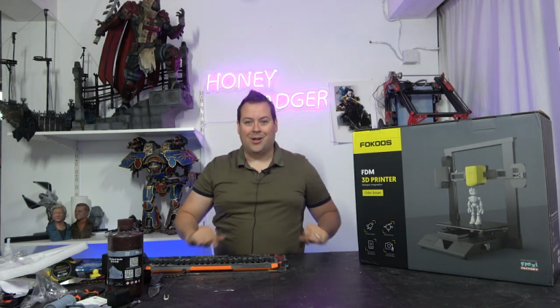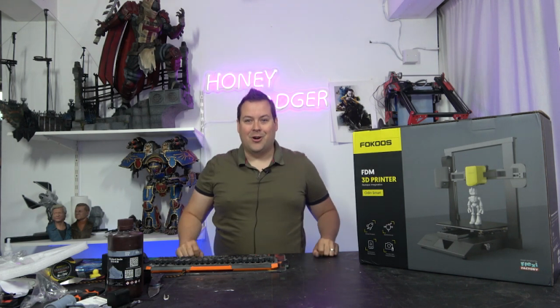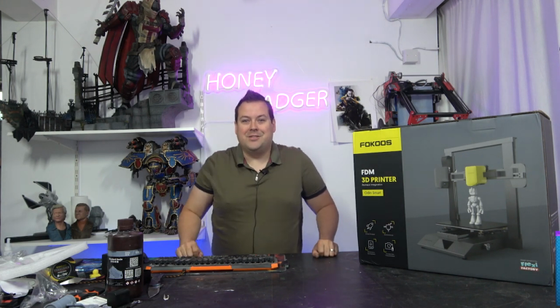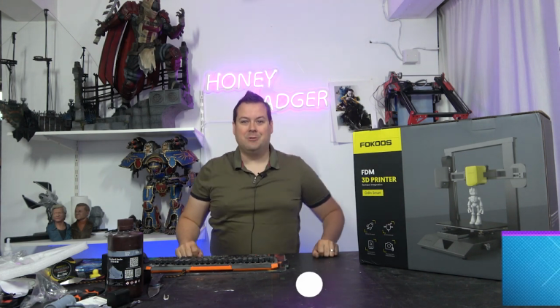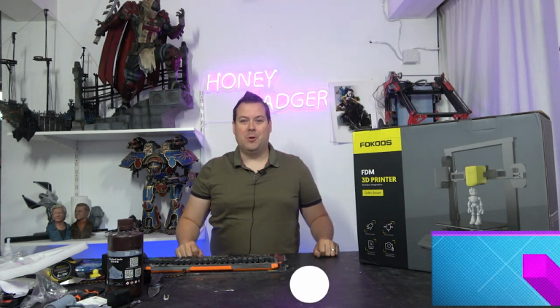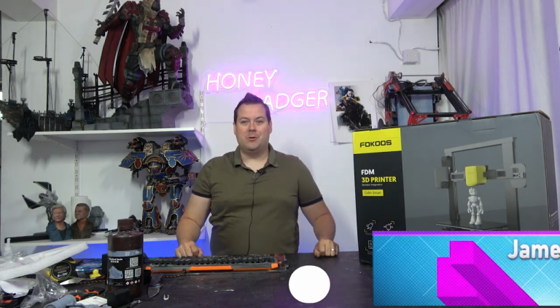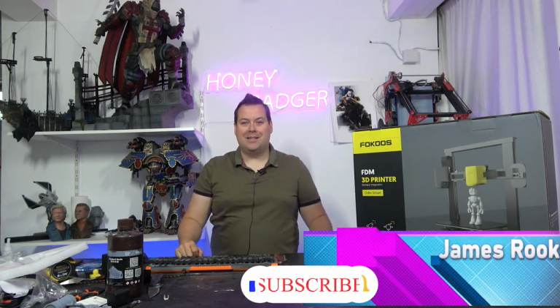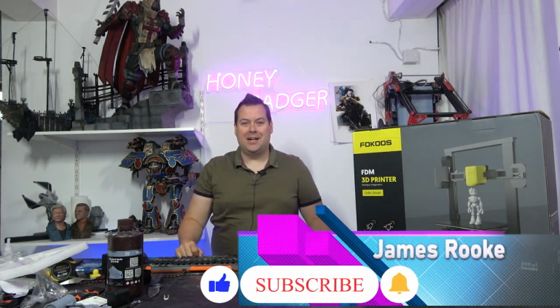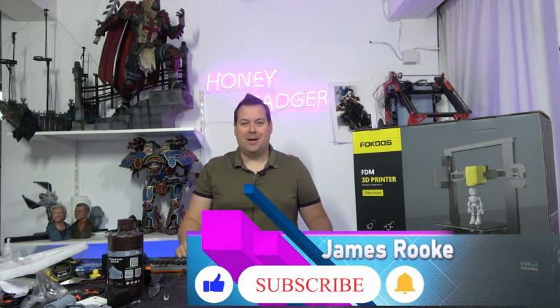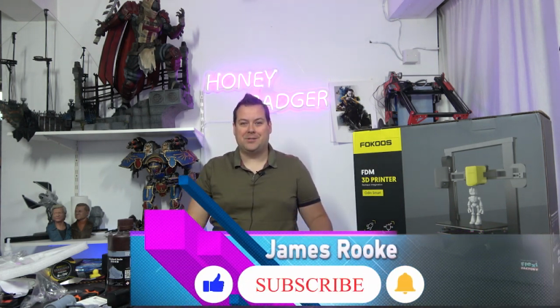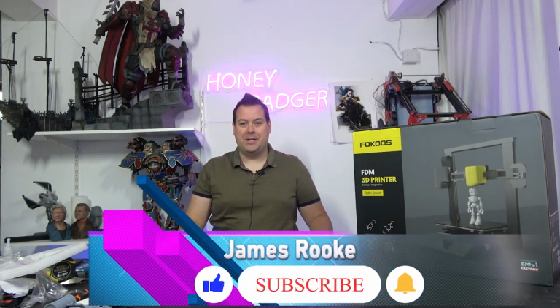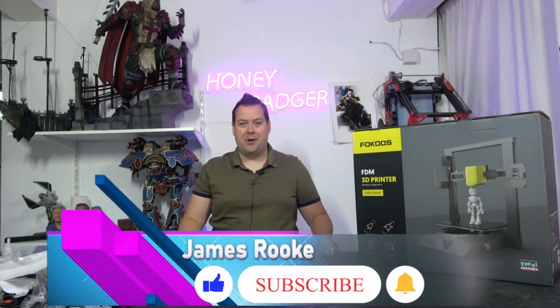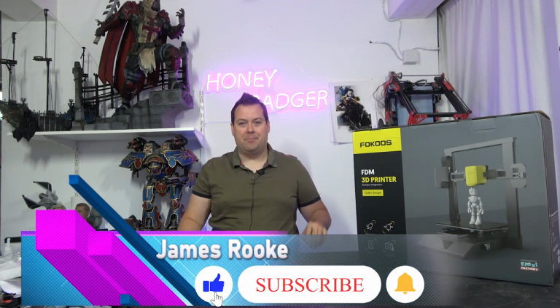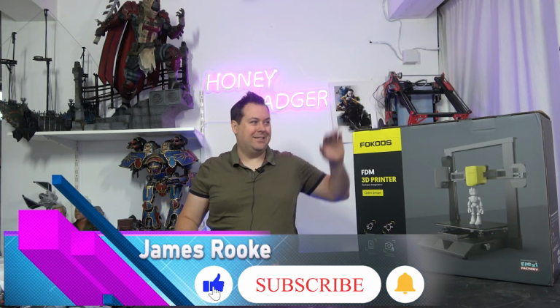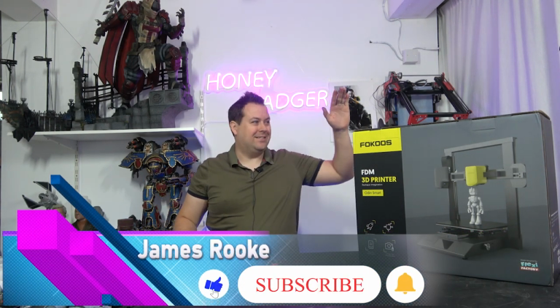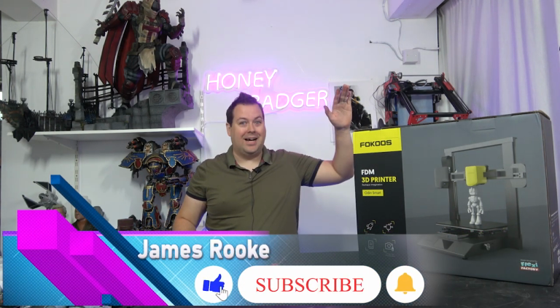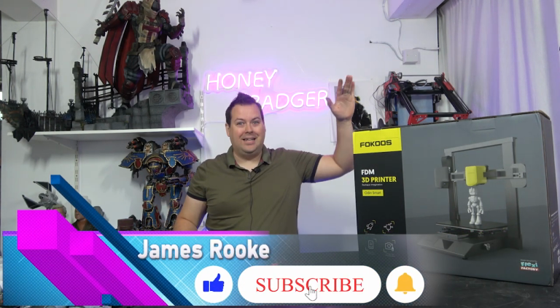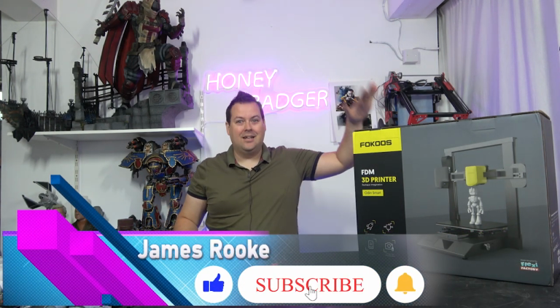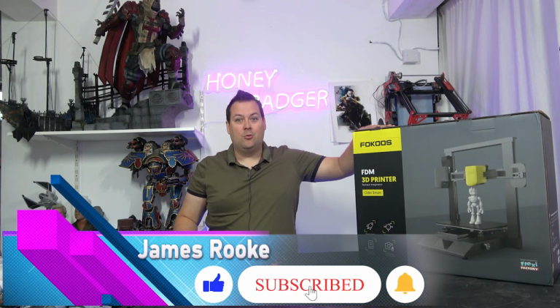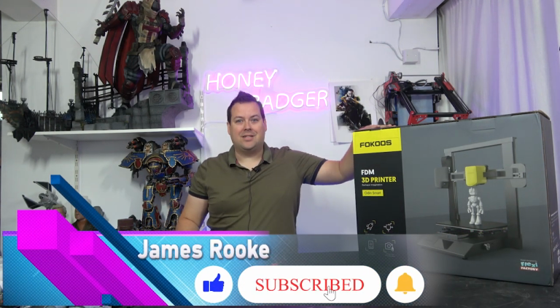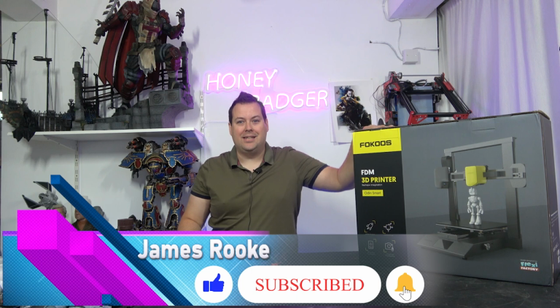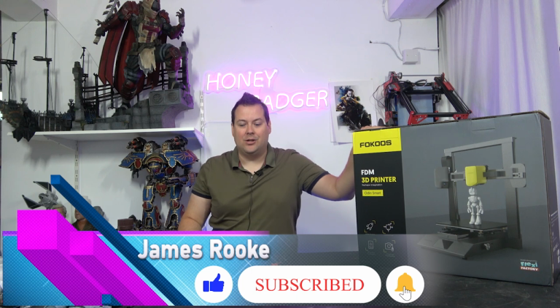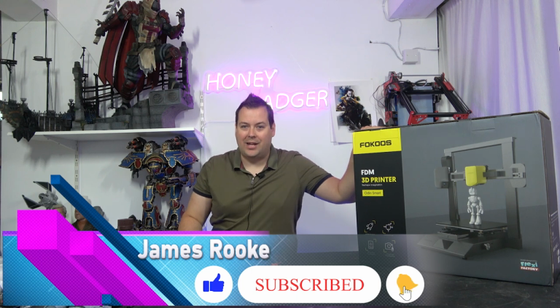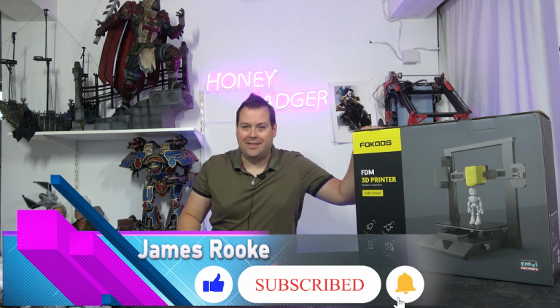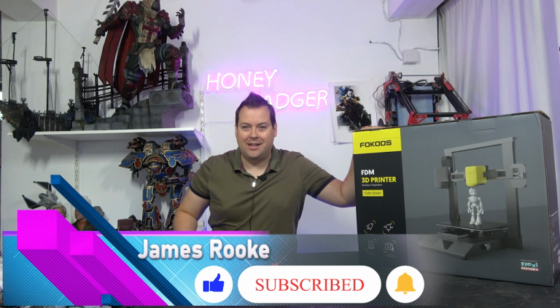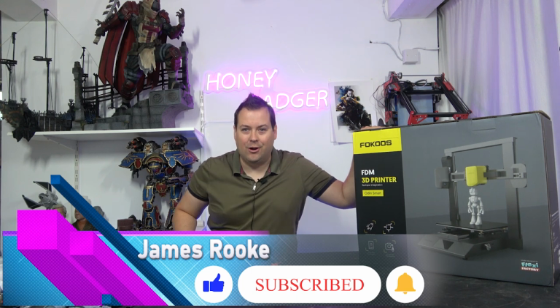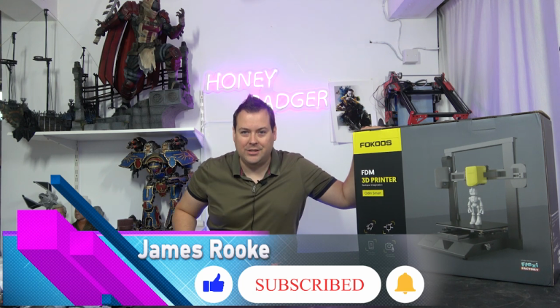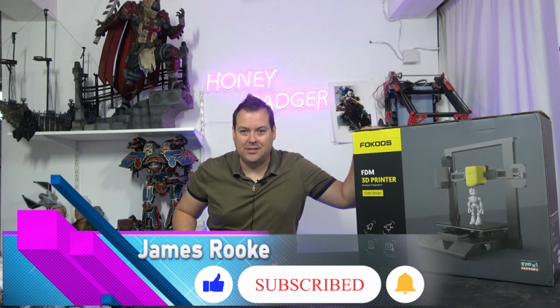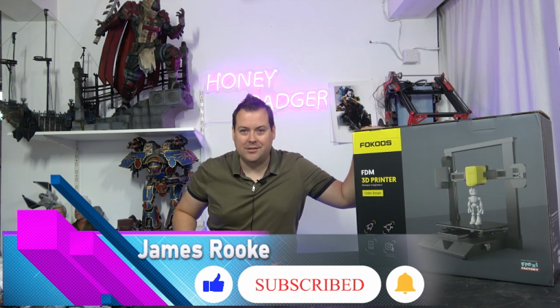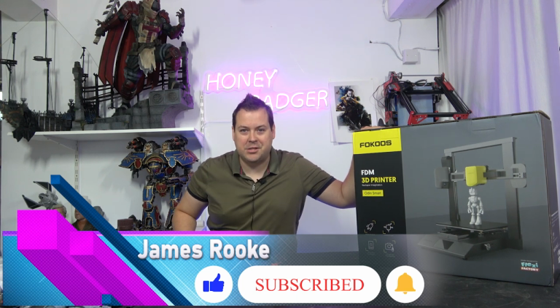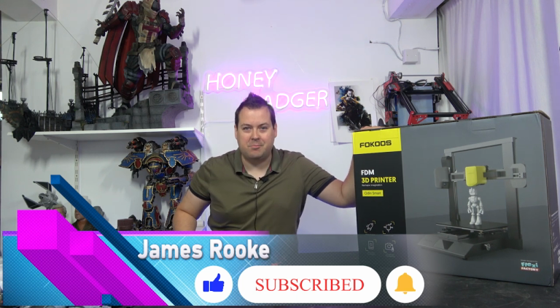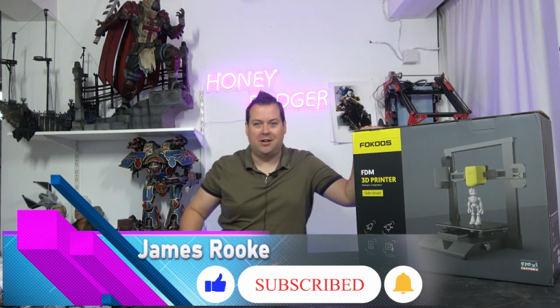Hello guys and dogs. Welcome back to Honey Badger 3D Print and Paint. Today we're taking a look at the Odin Smart.